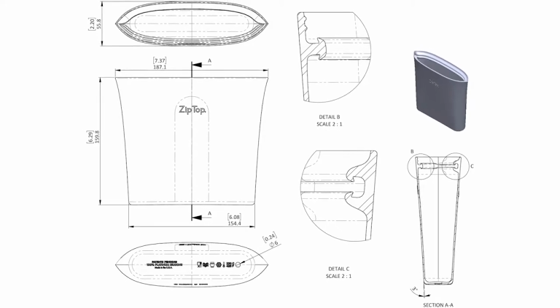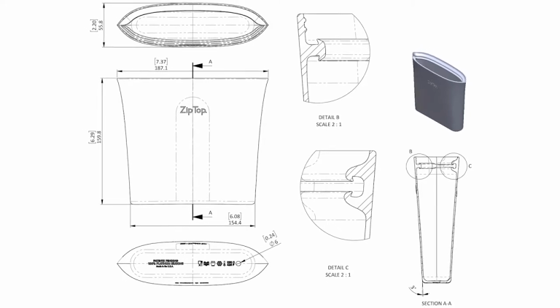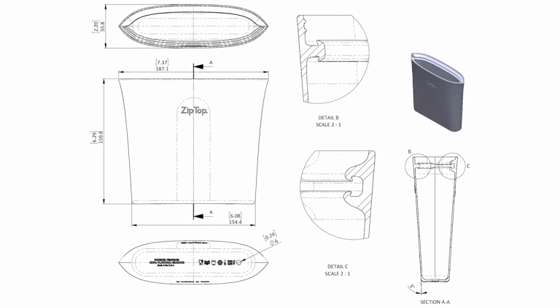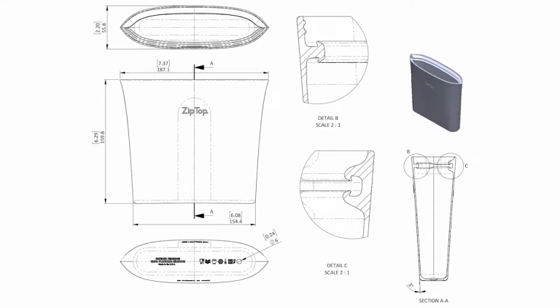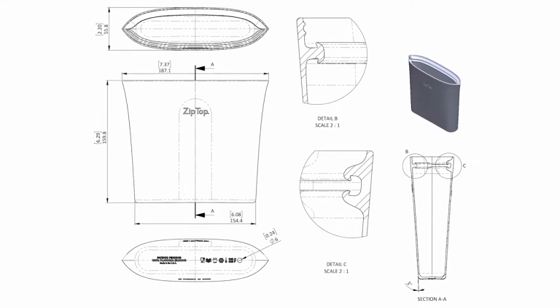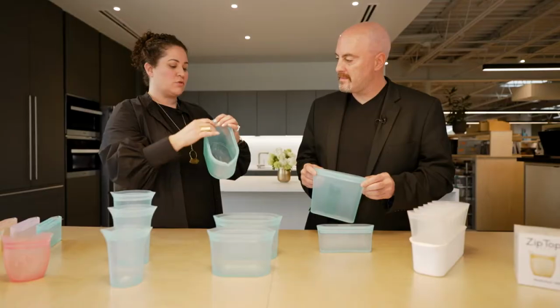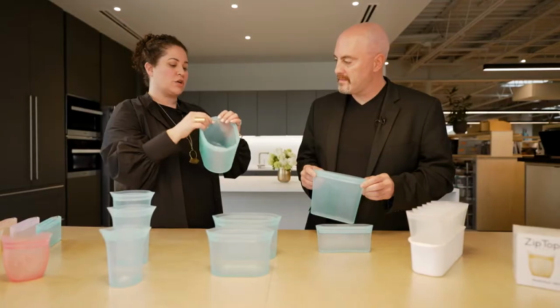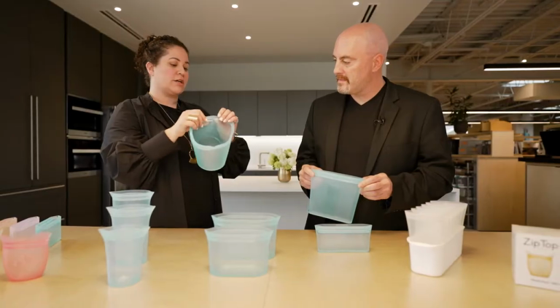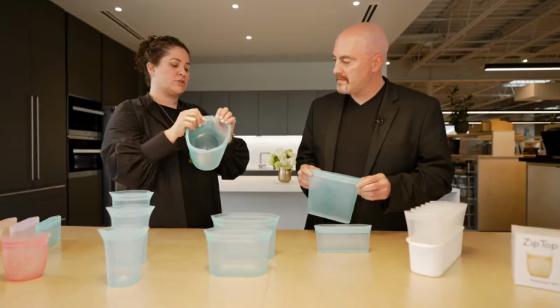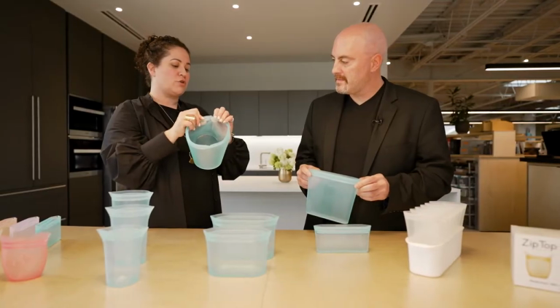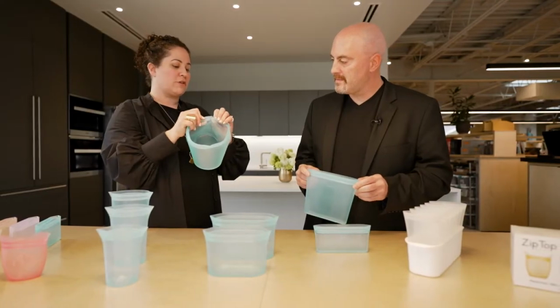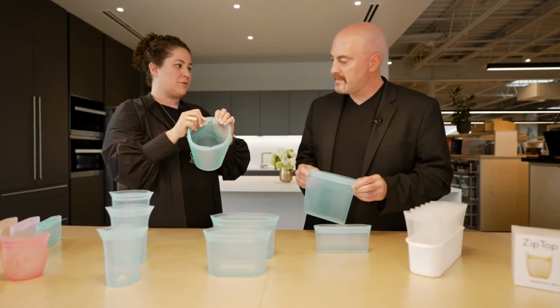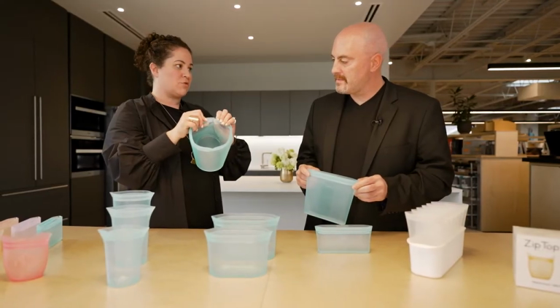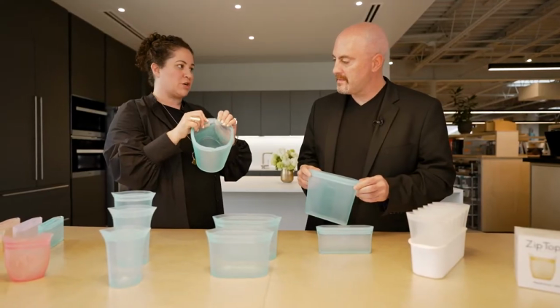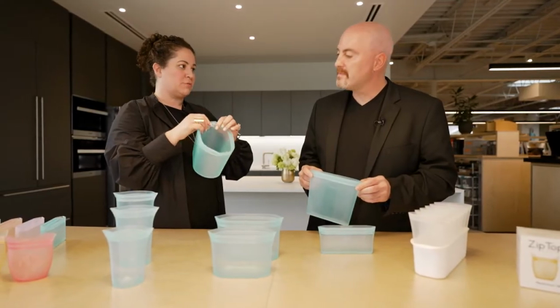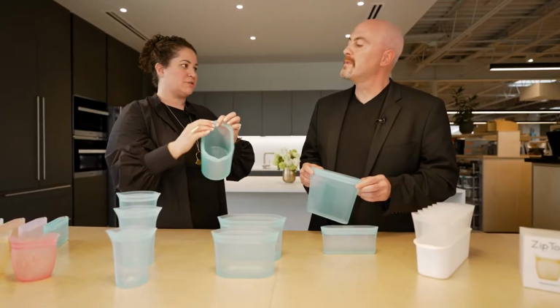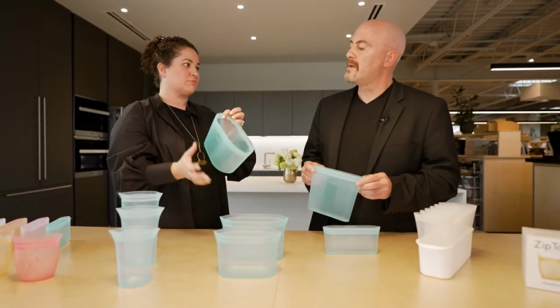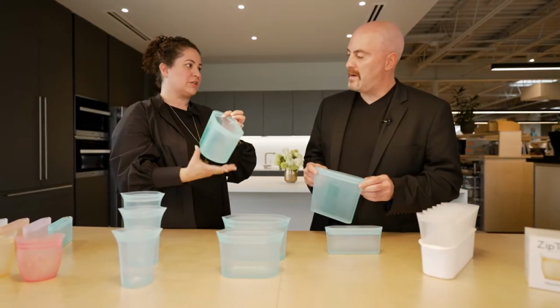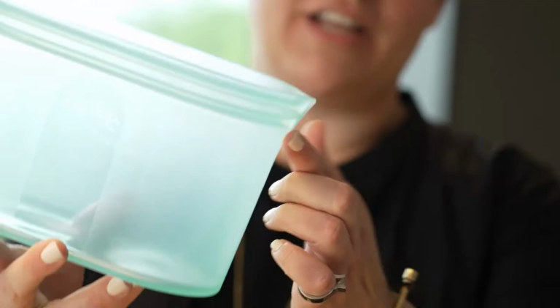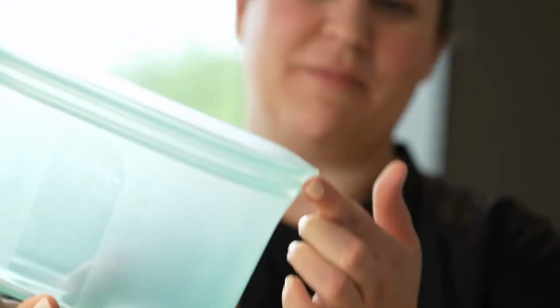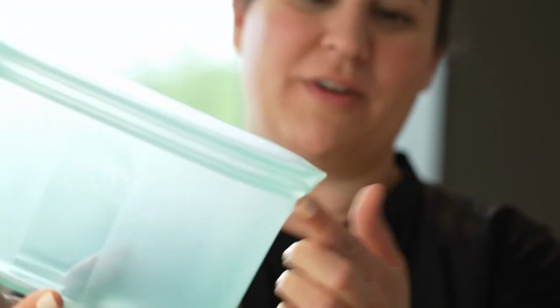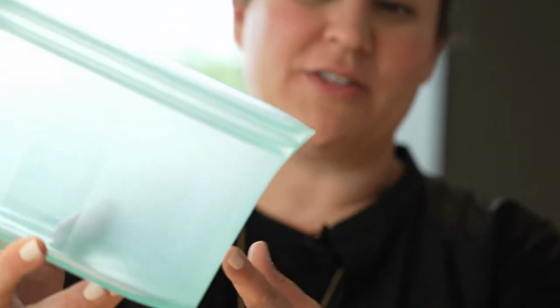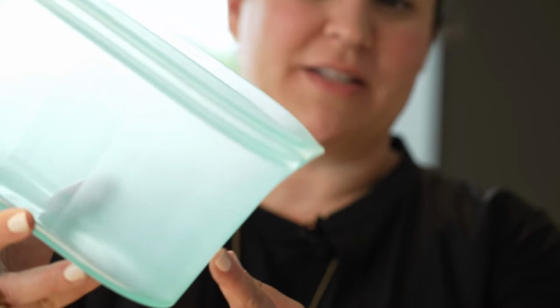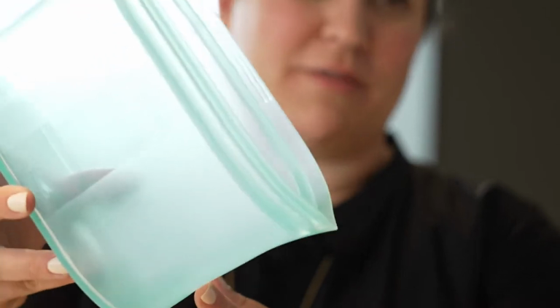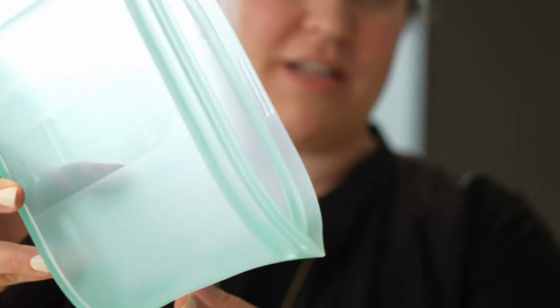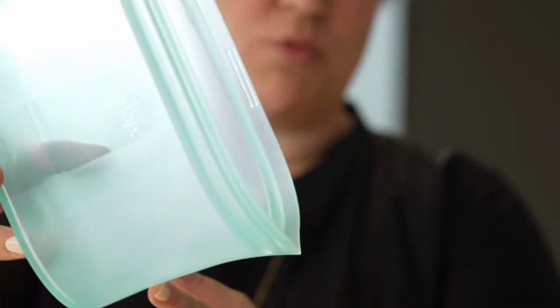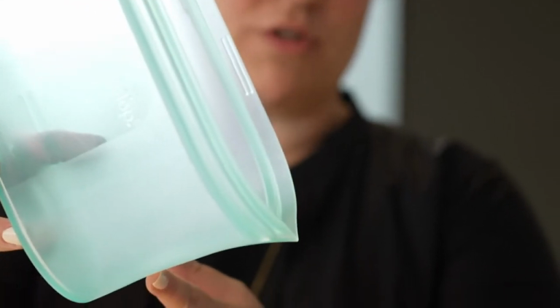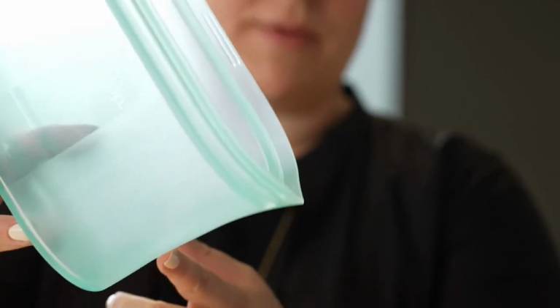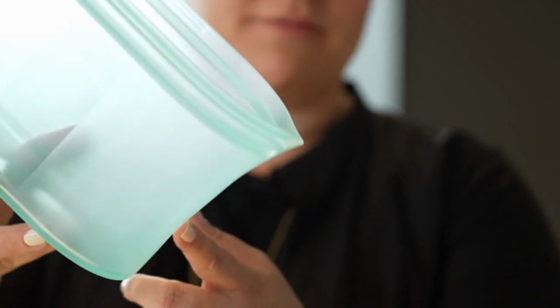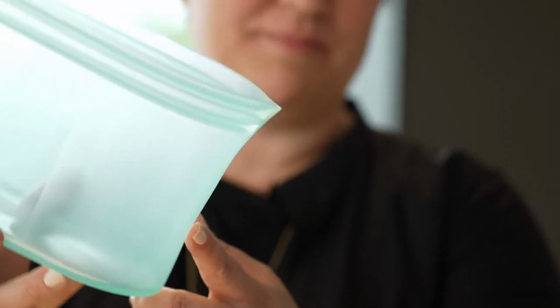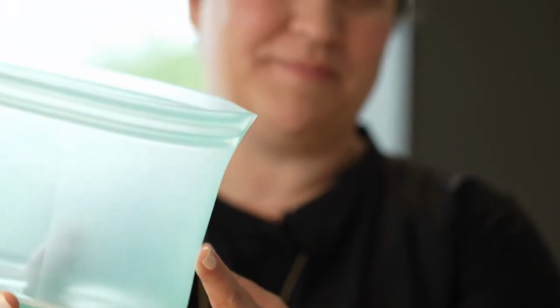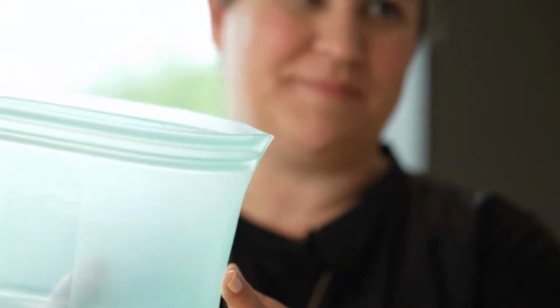If you look at the corner, there's no overlap in the corner, which is really great for pouring. It's also great for cleaning in the dishwasher.